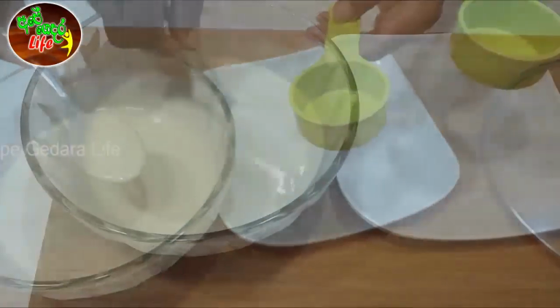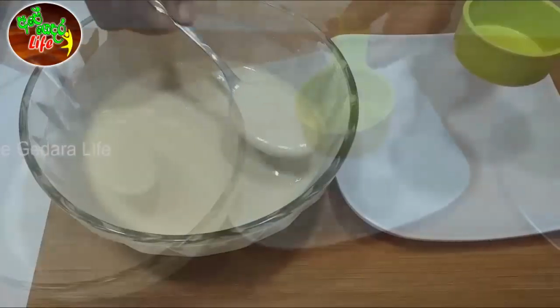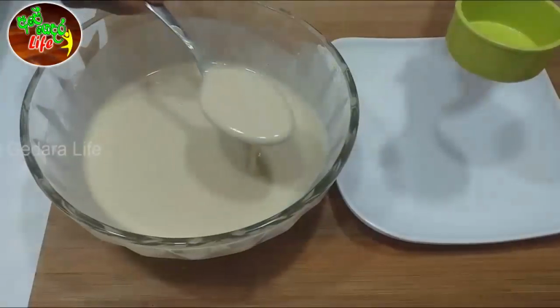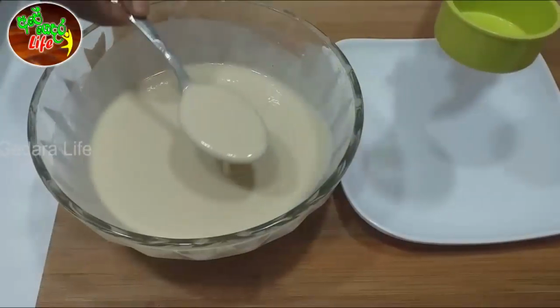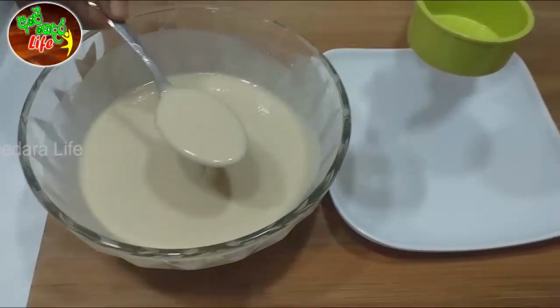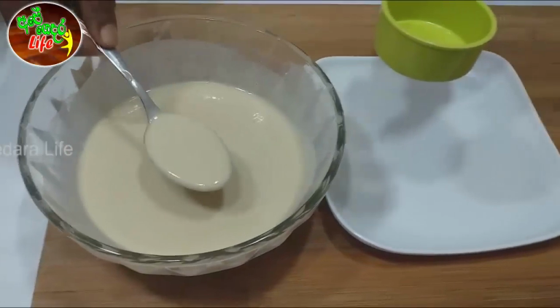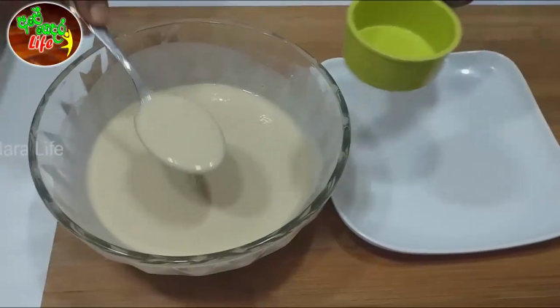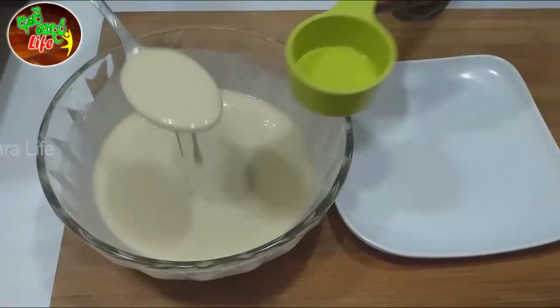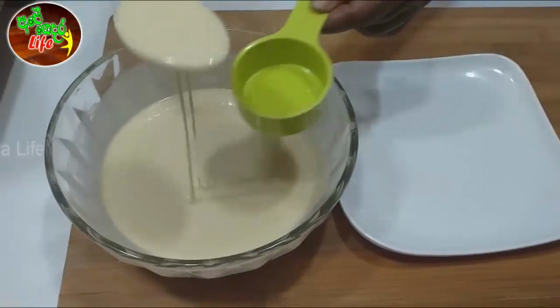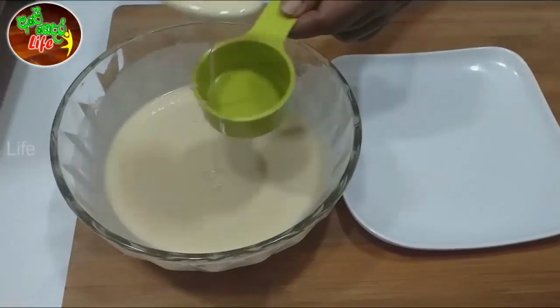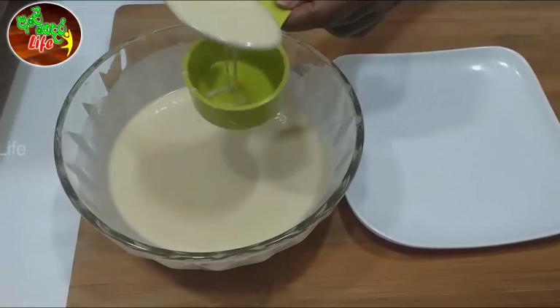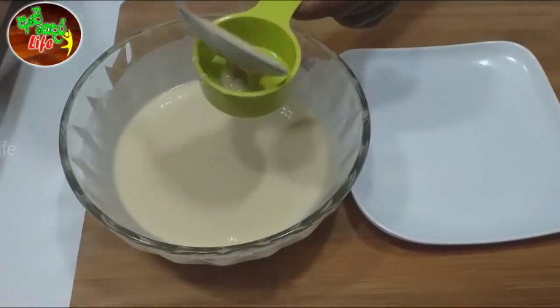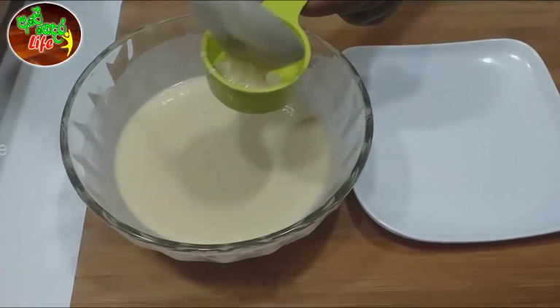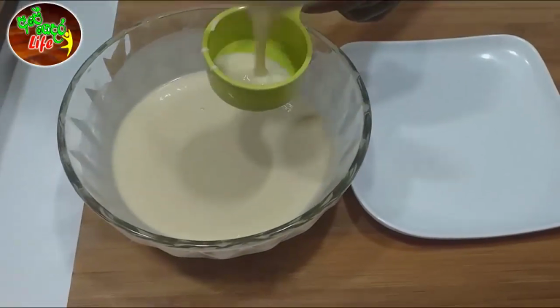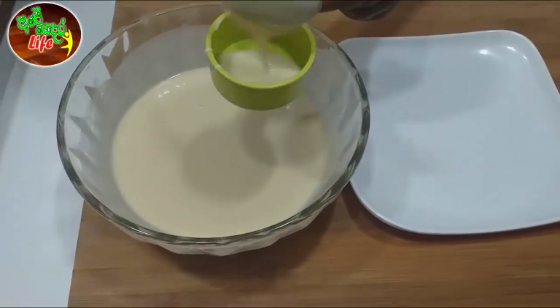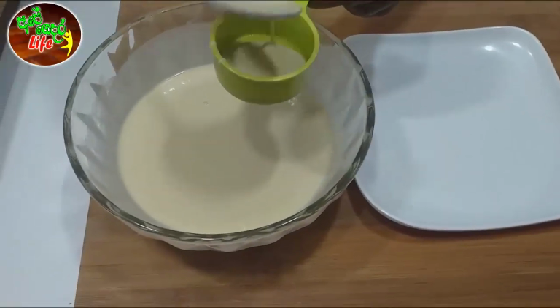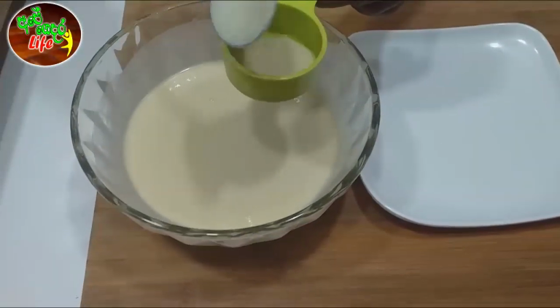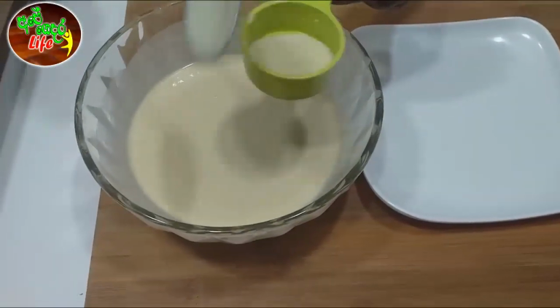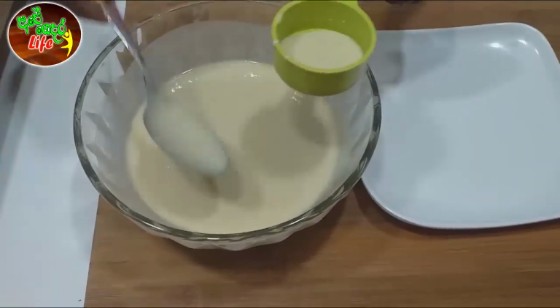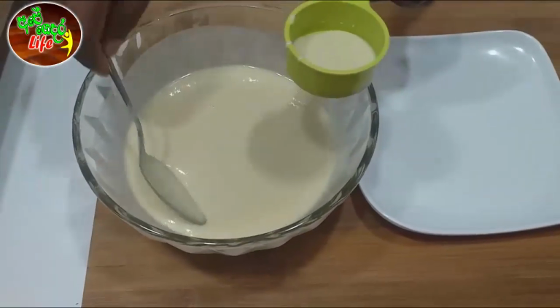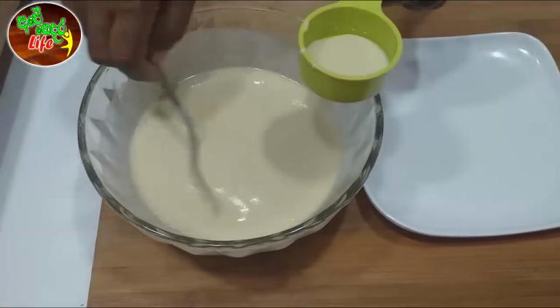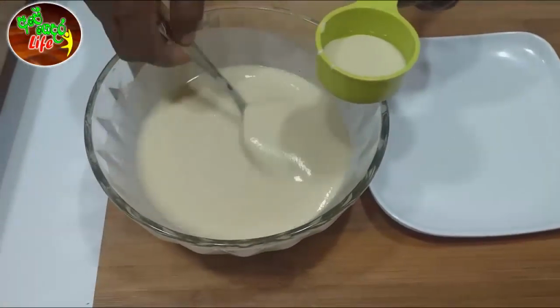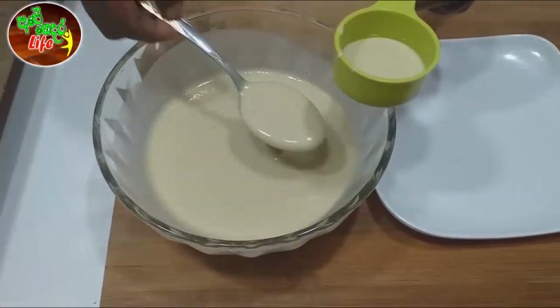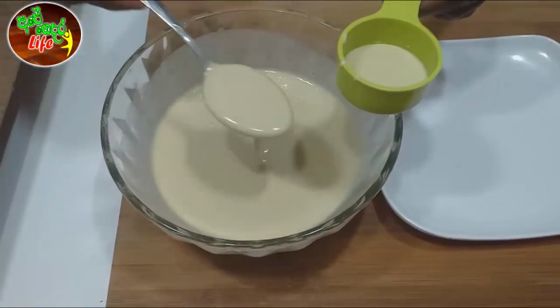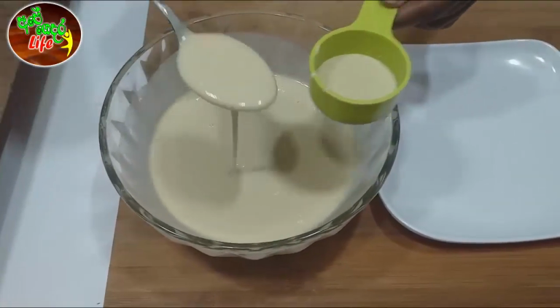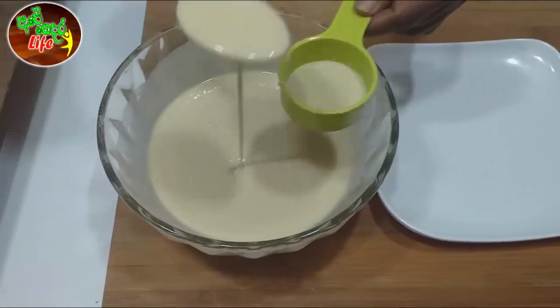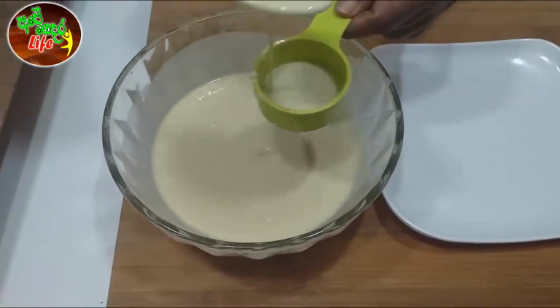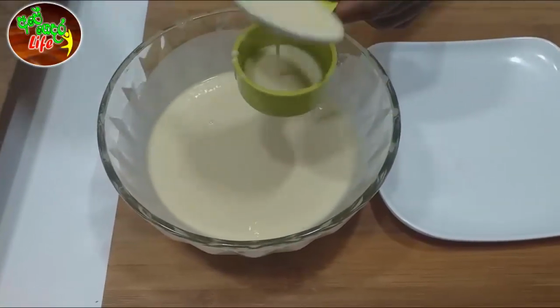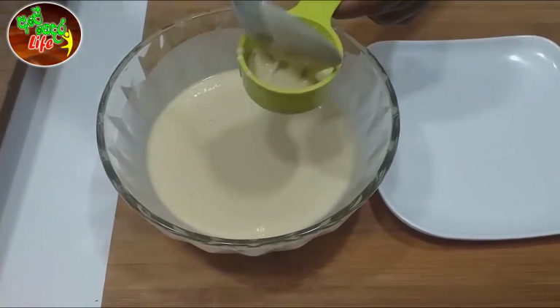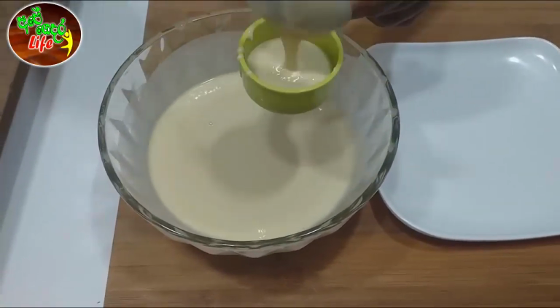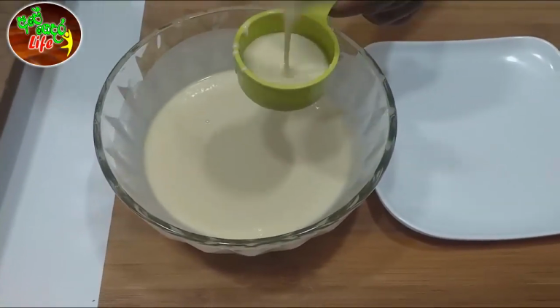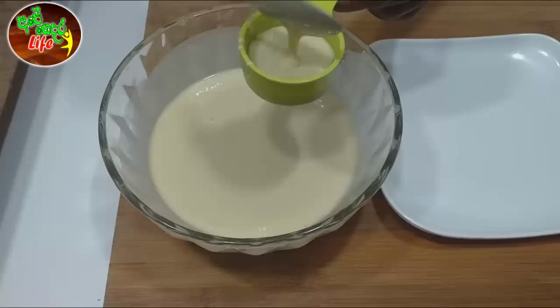Let's put the pancake in the middle of the pan. We are going to make the meat of the meat in the meat.